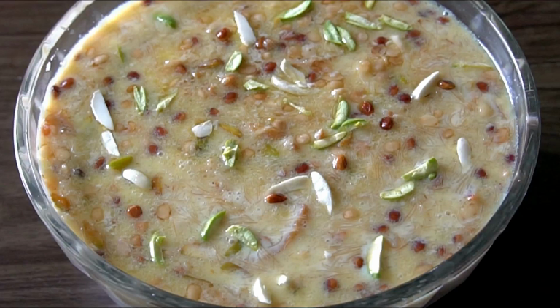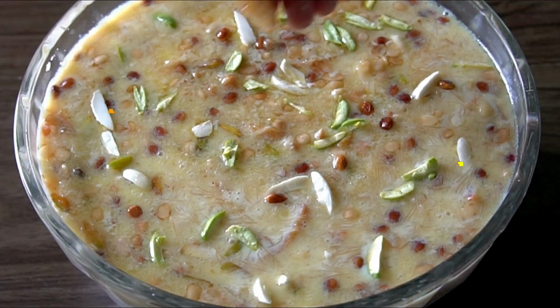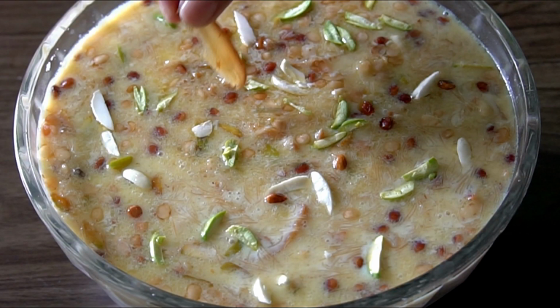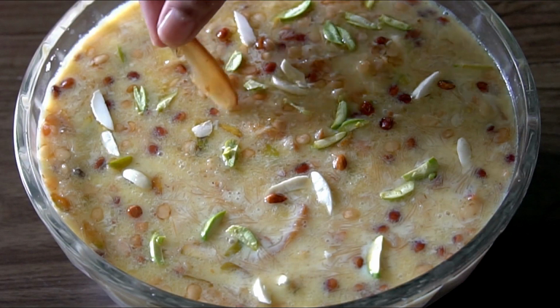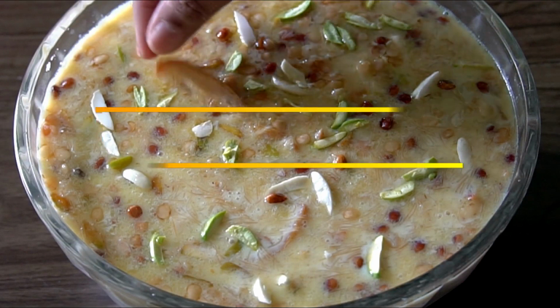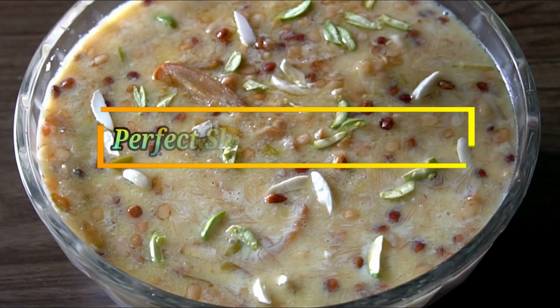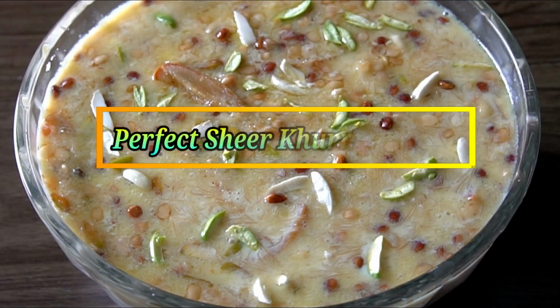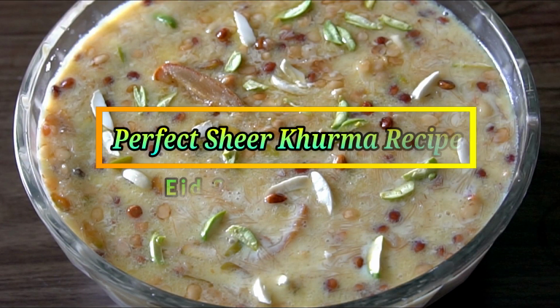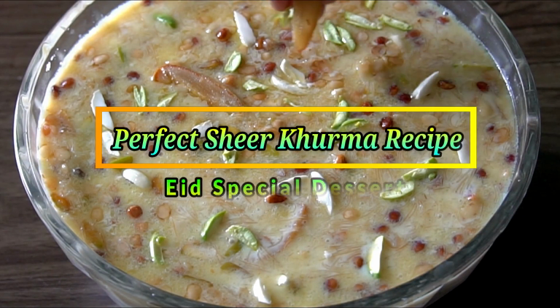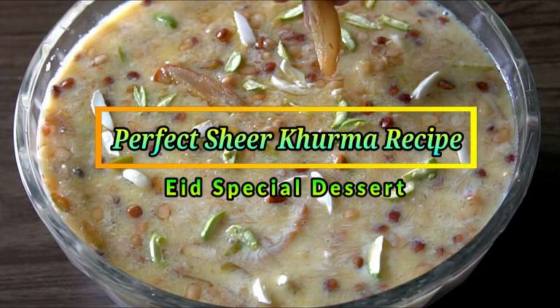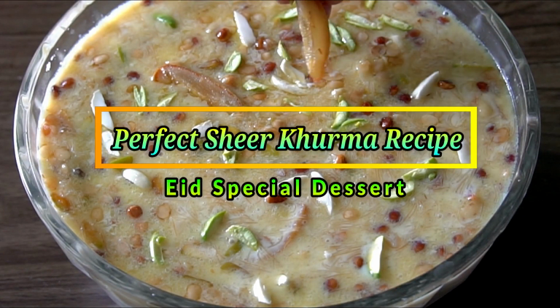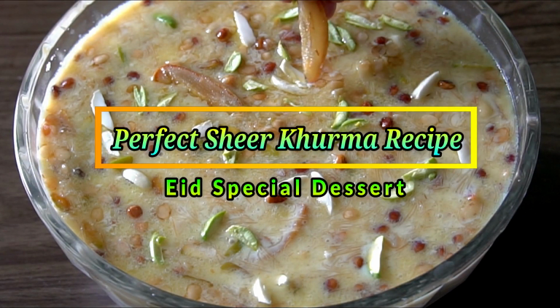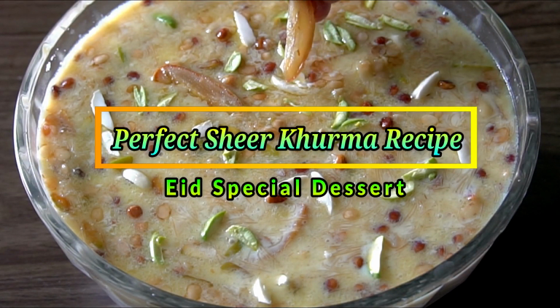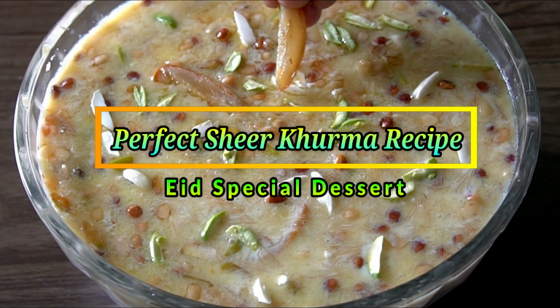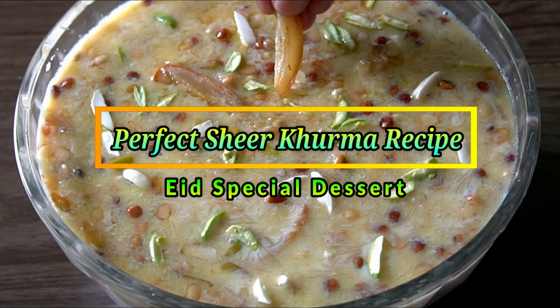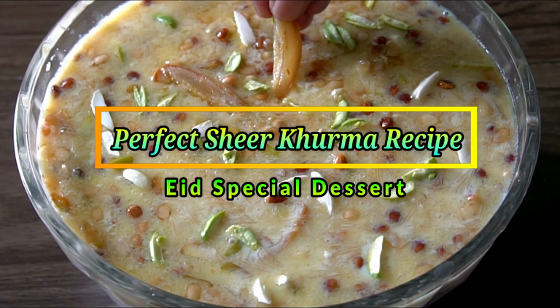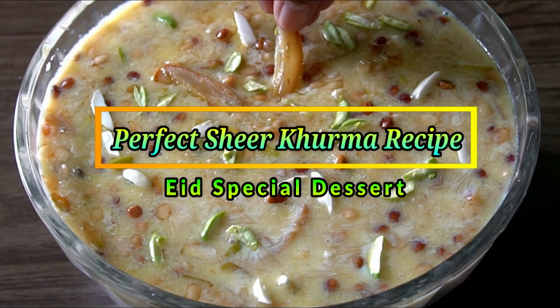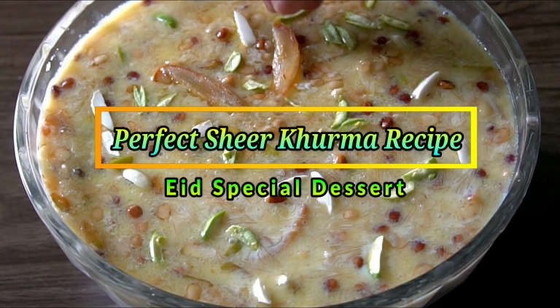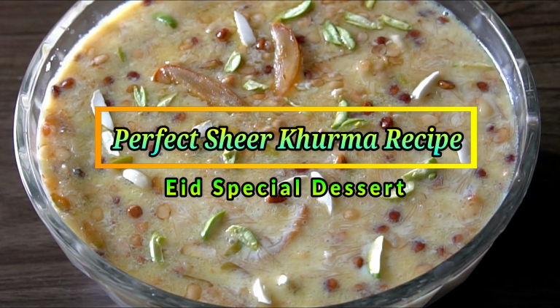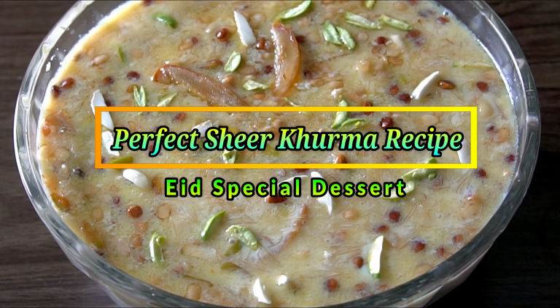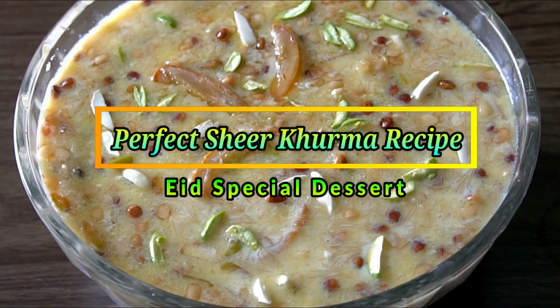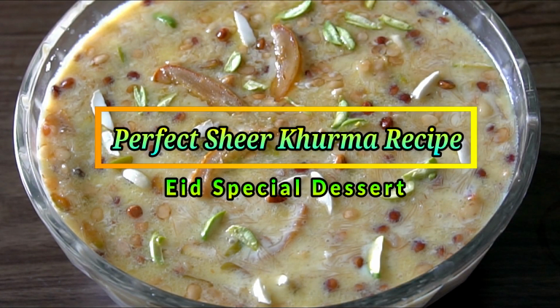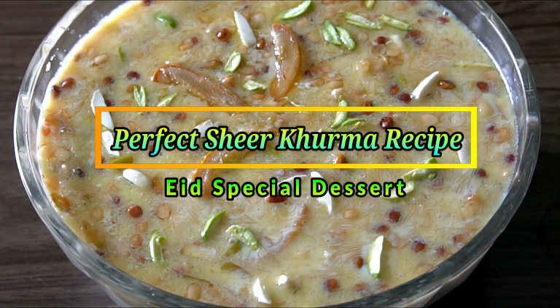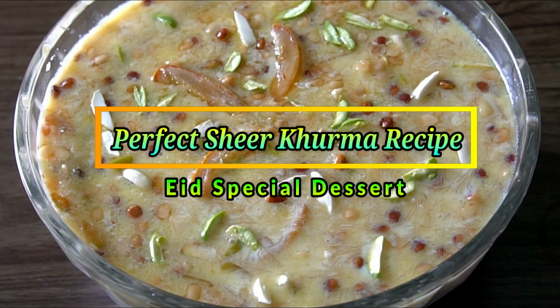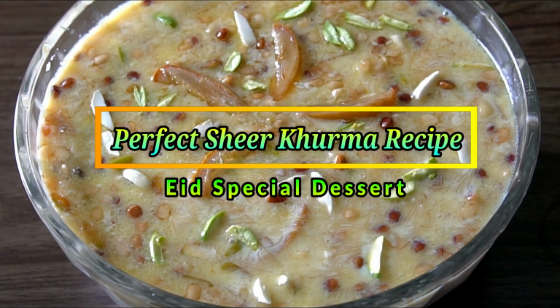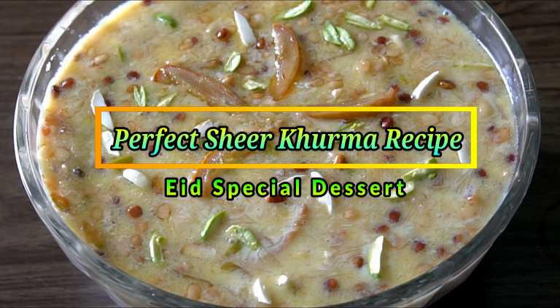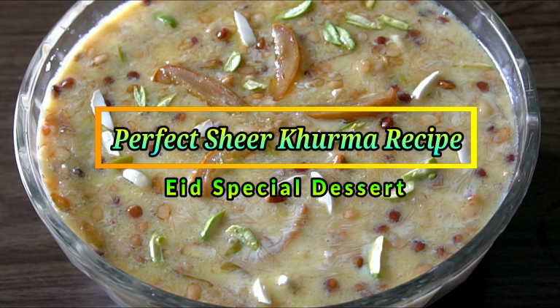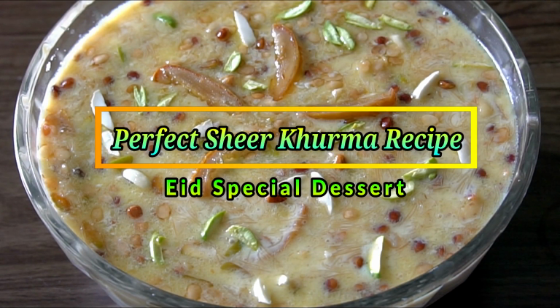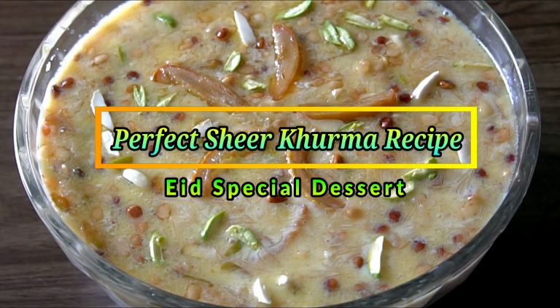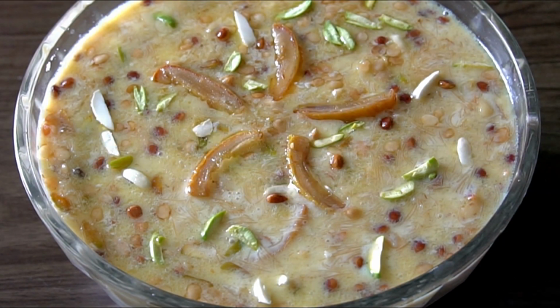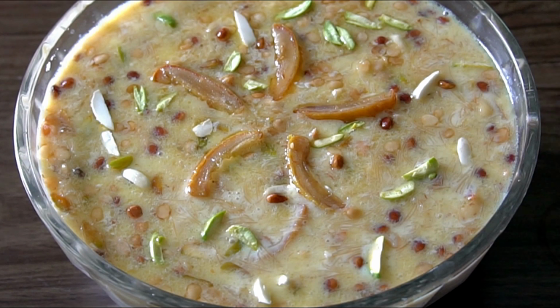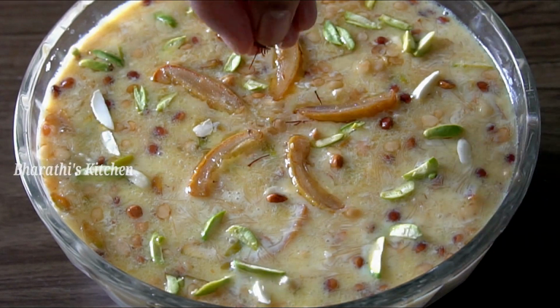Hello Friends! Welcome to Barthi's Kitchen! Today's video, I will show you a special recipe of Sheer Kurma.